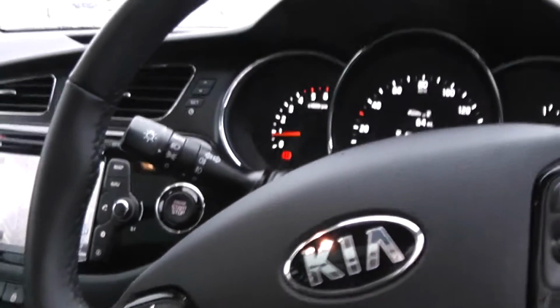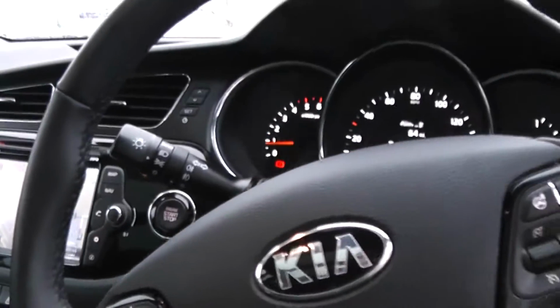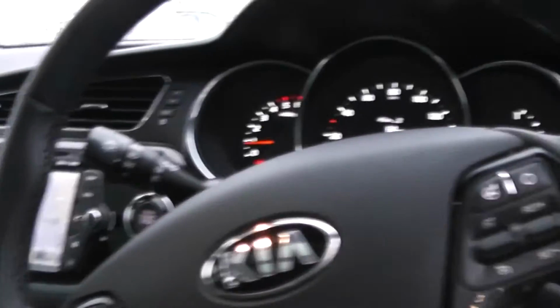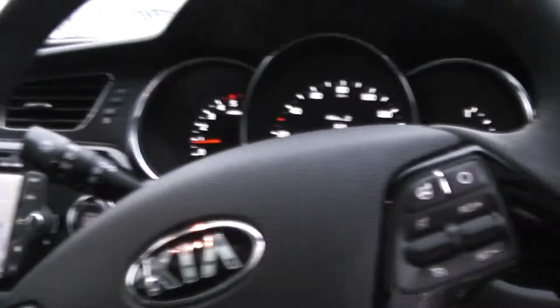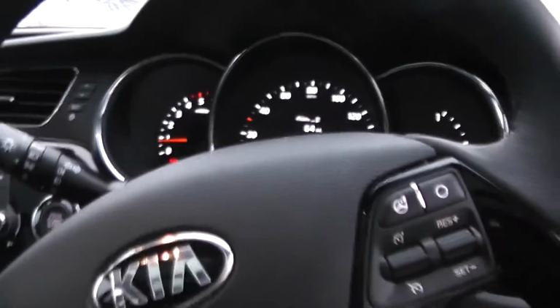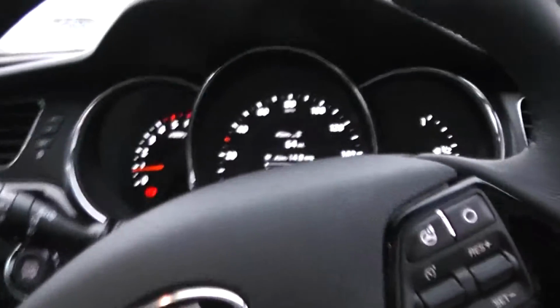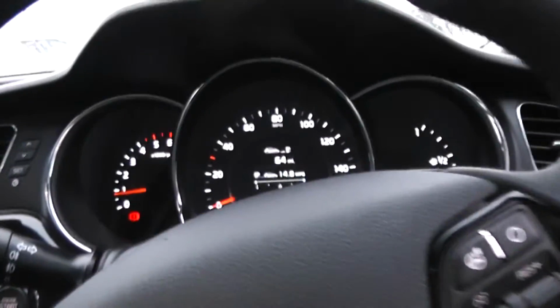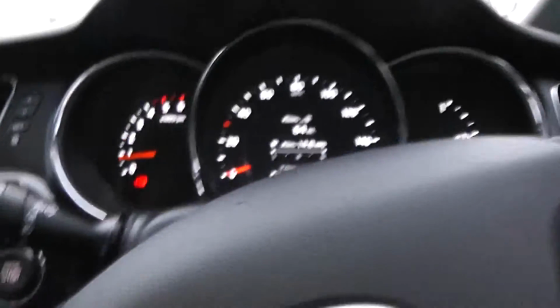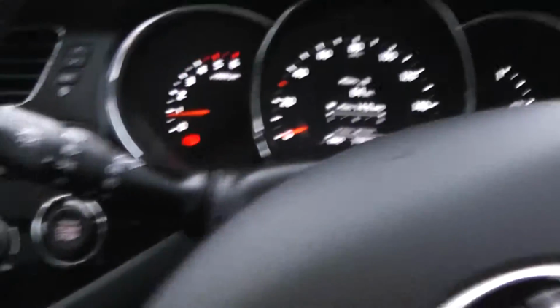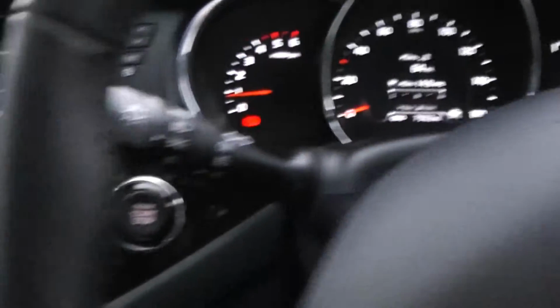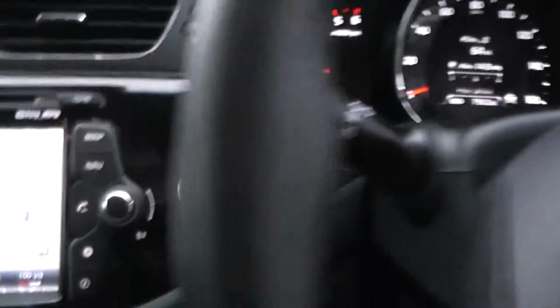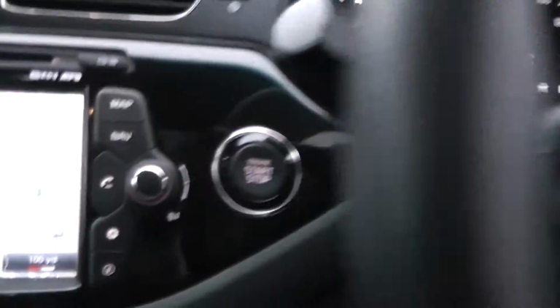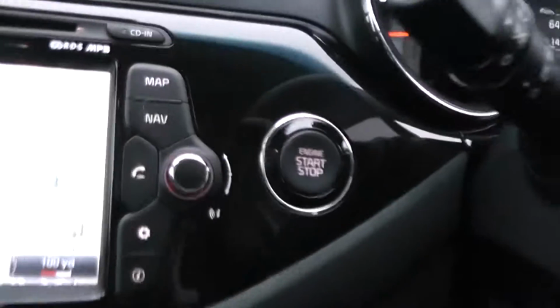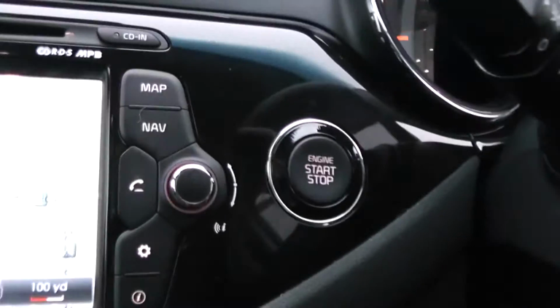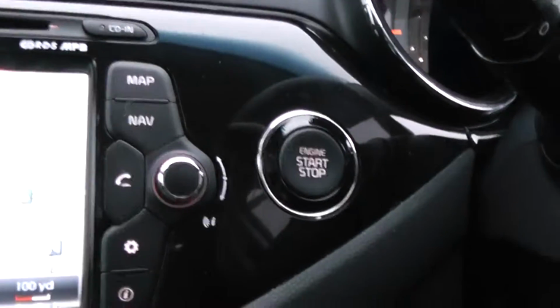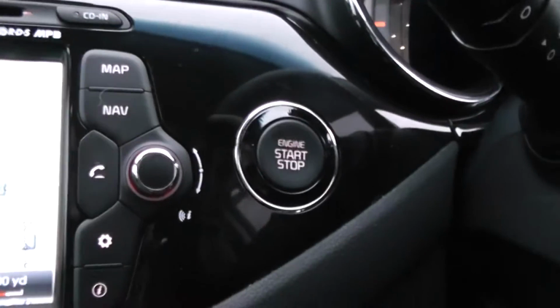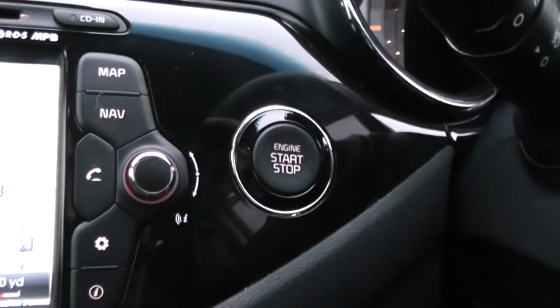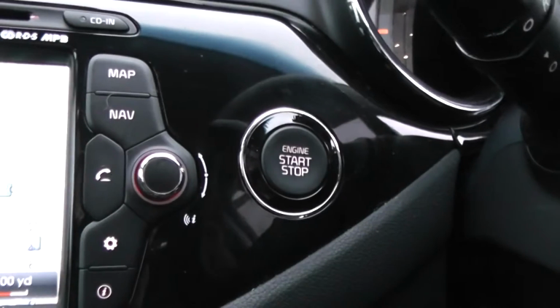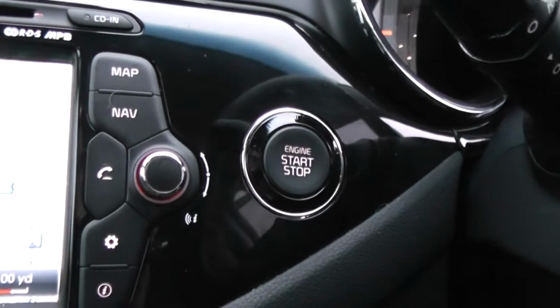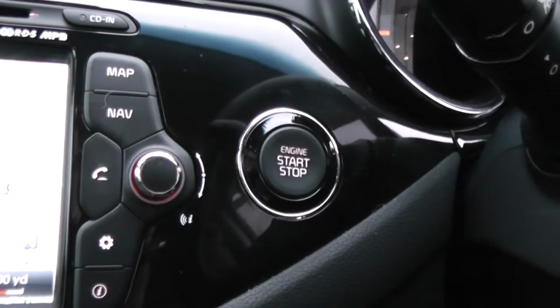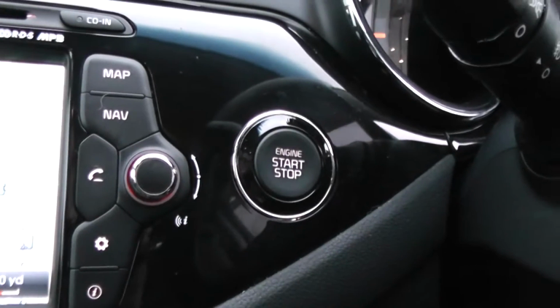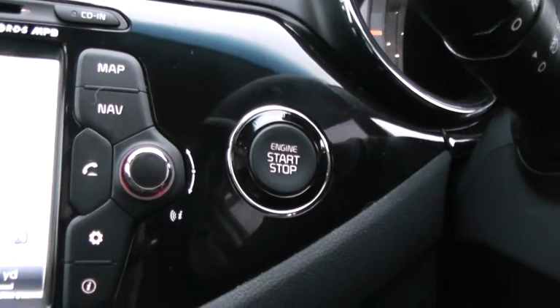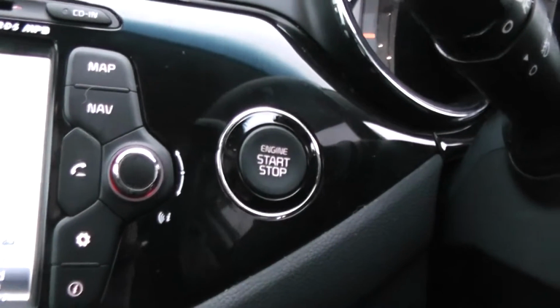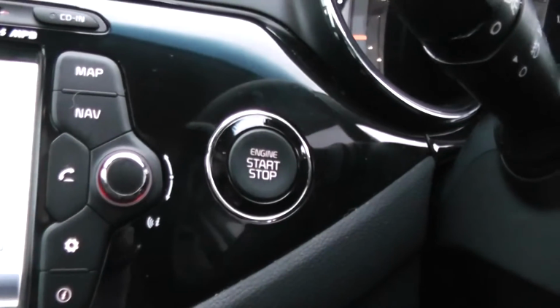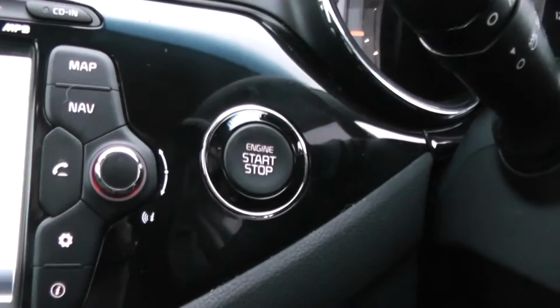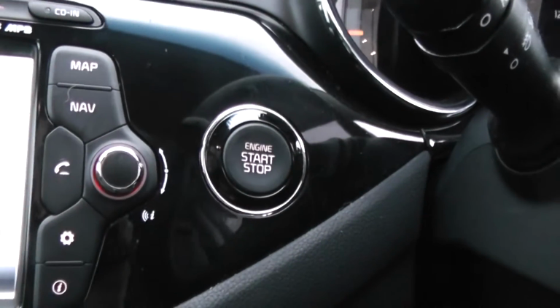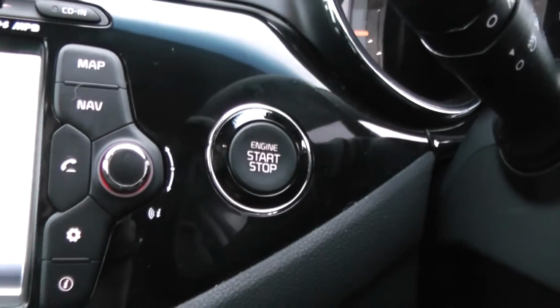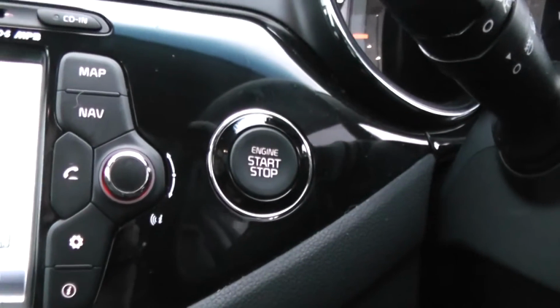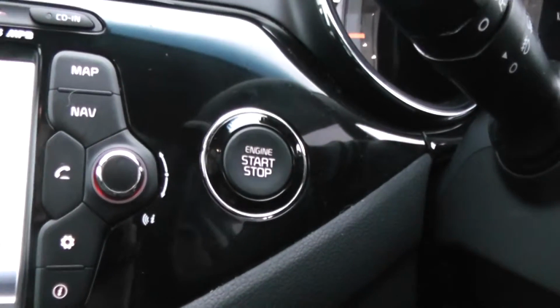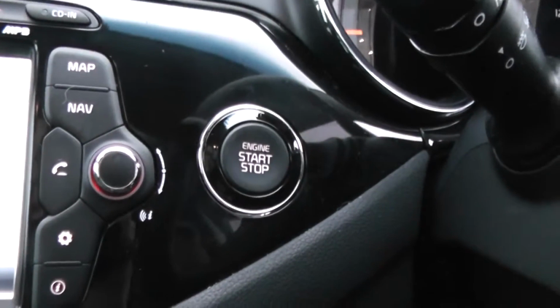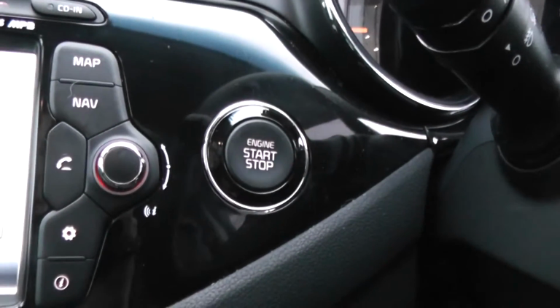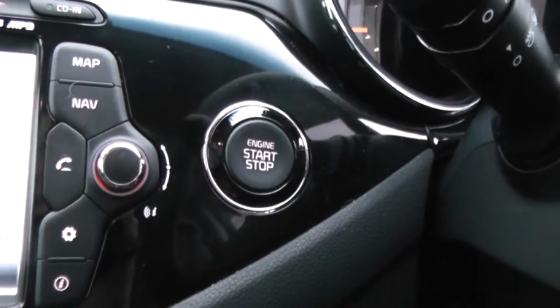This car does have a smart key, and the engine is turned off and on via a button next to the steering wheel.